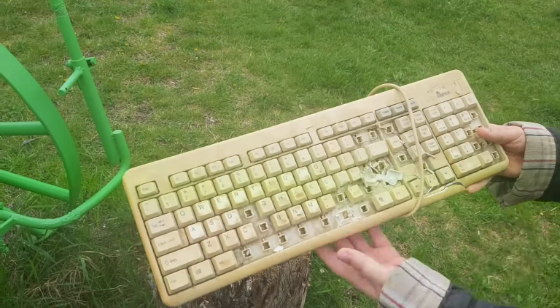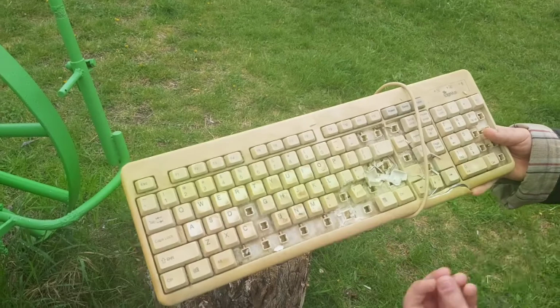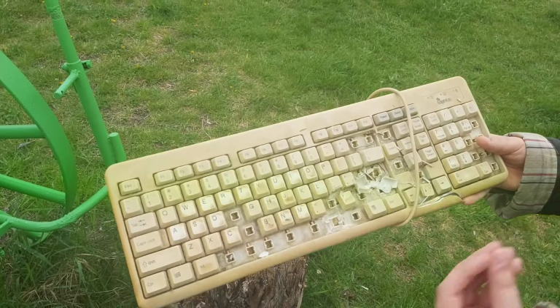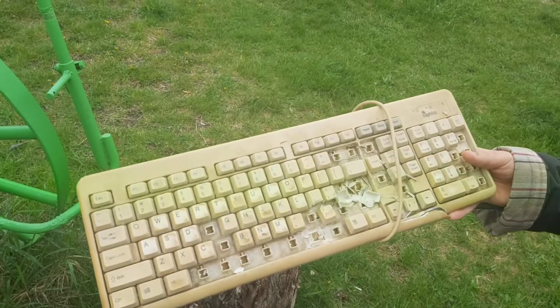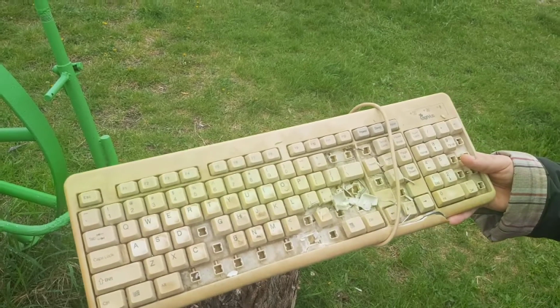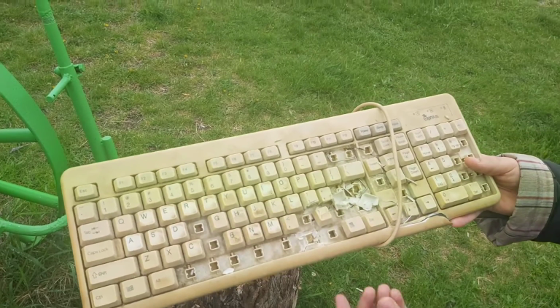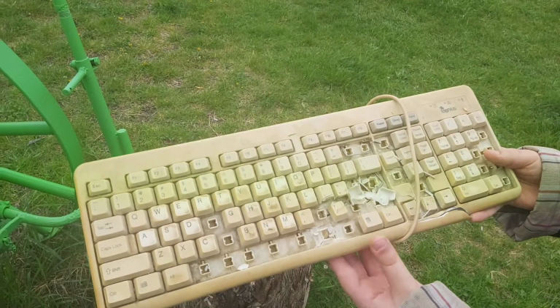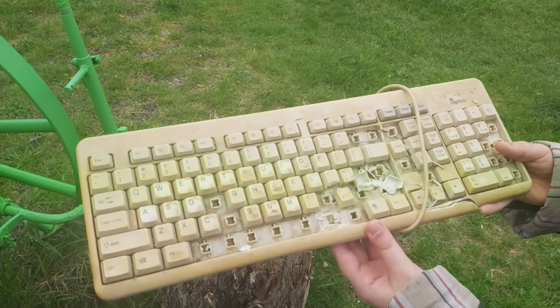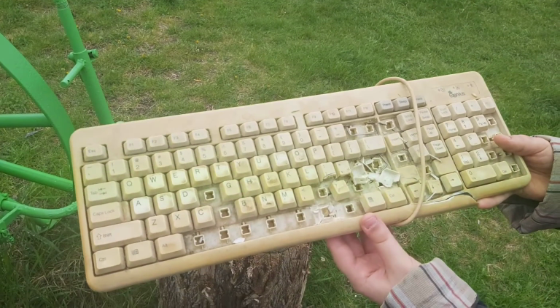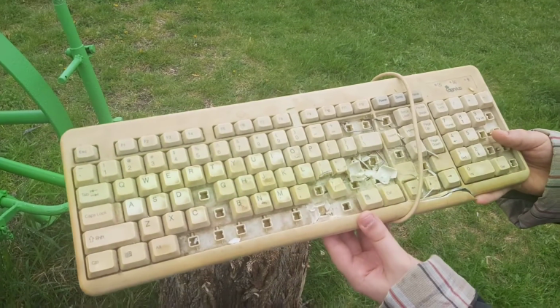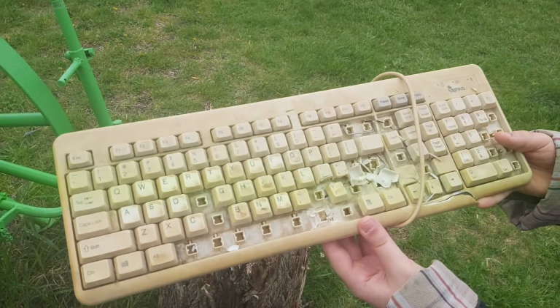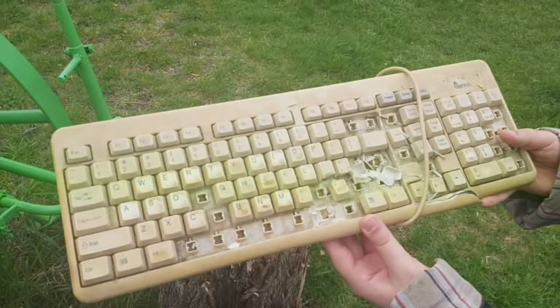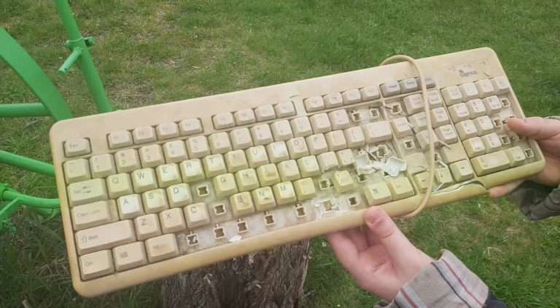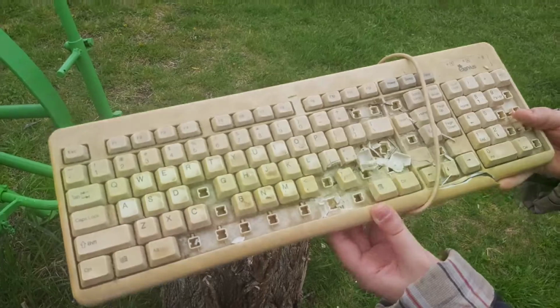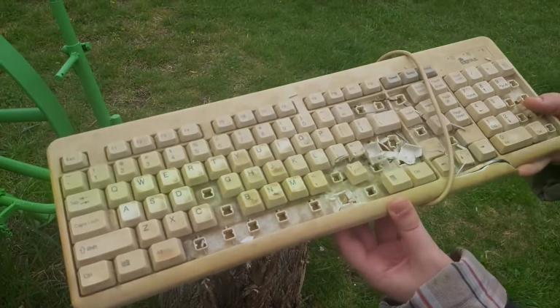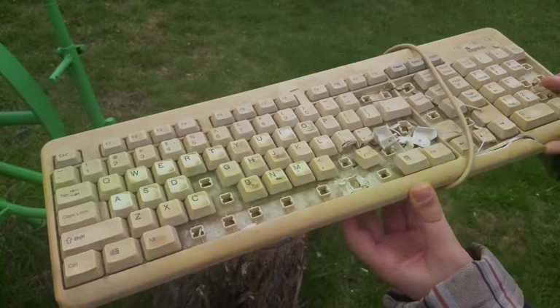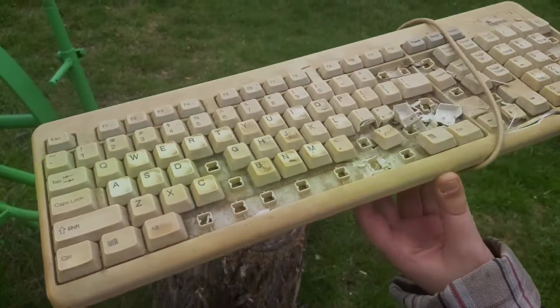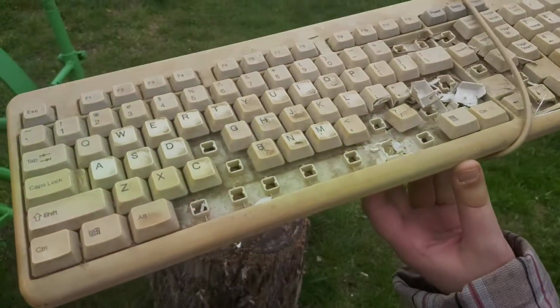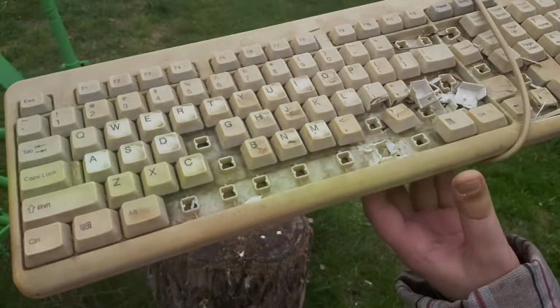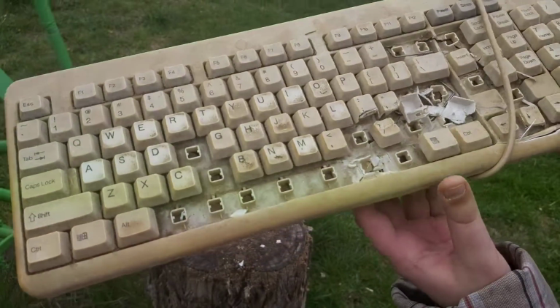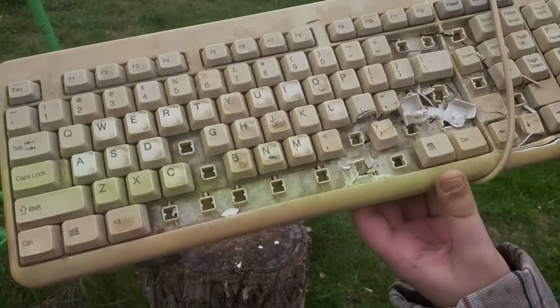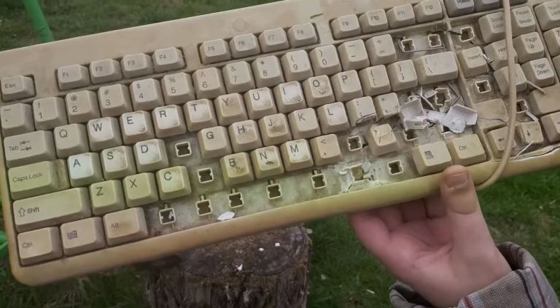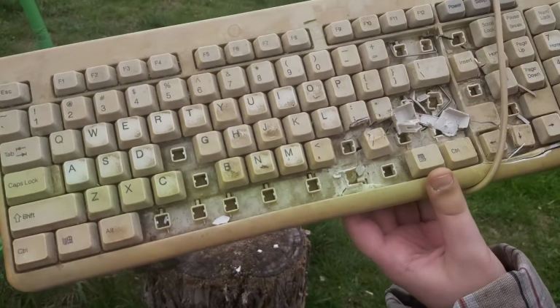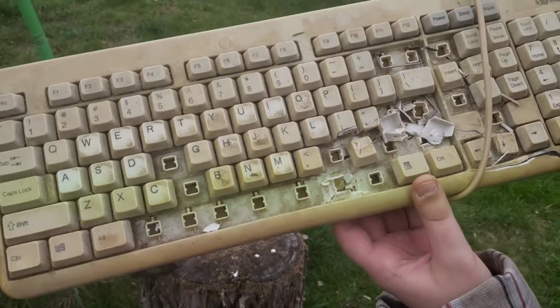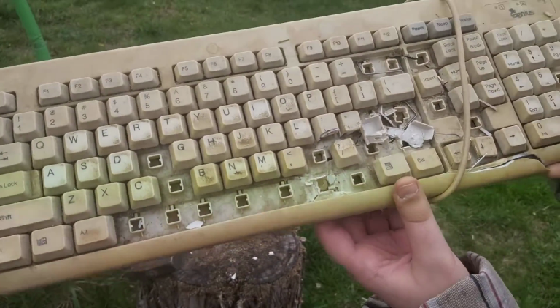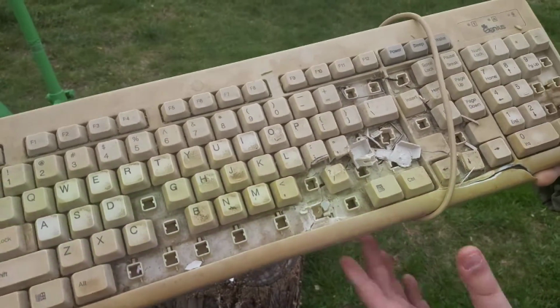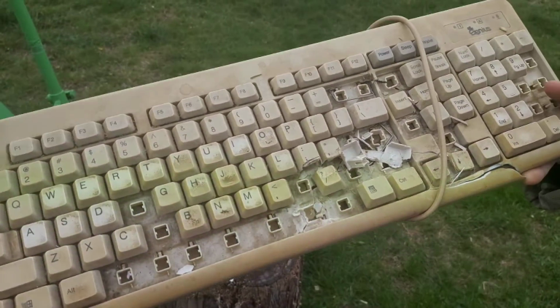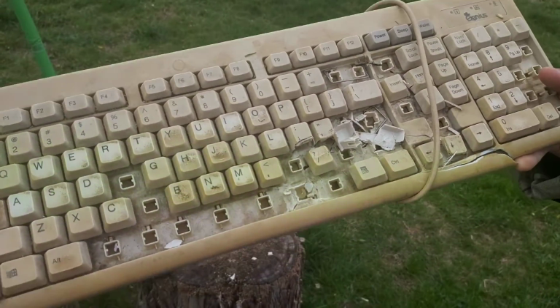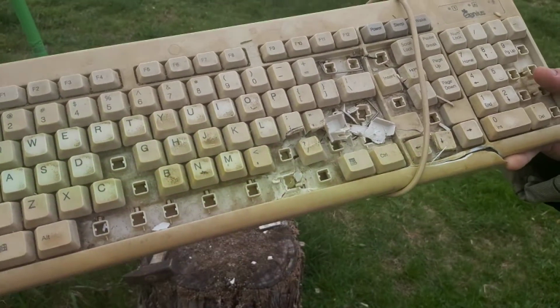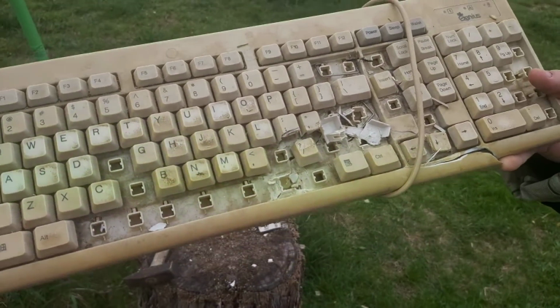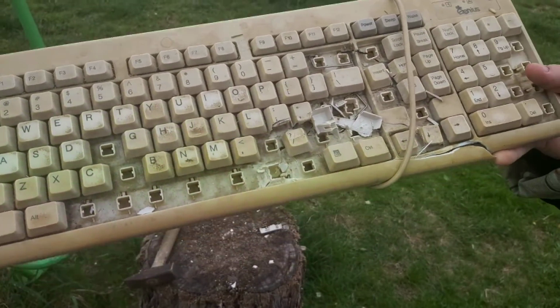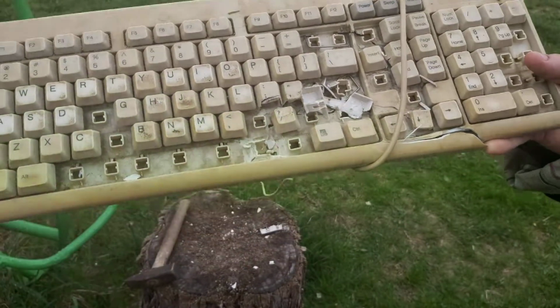As you can see guys, we penetrated through this keyboard and it's not looking that good.